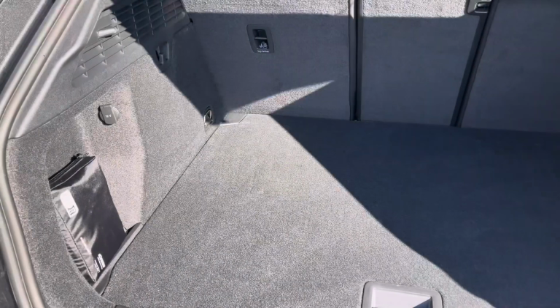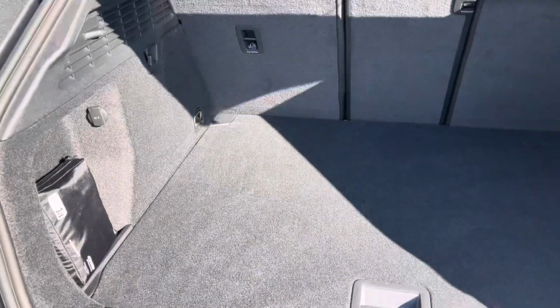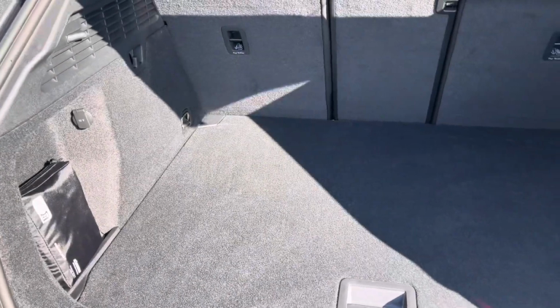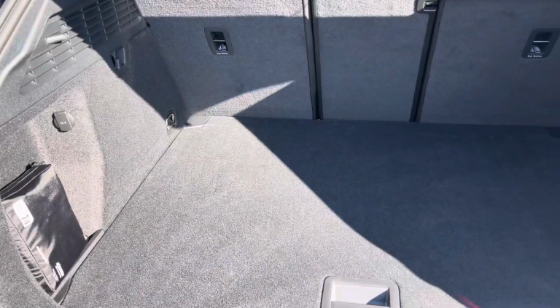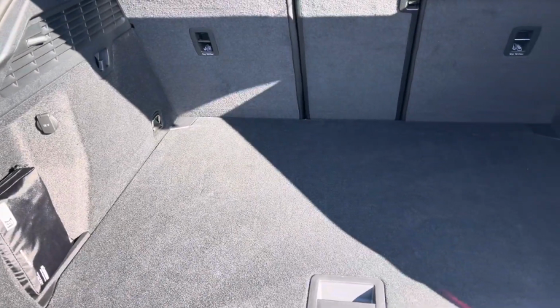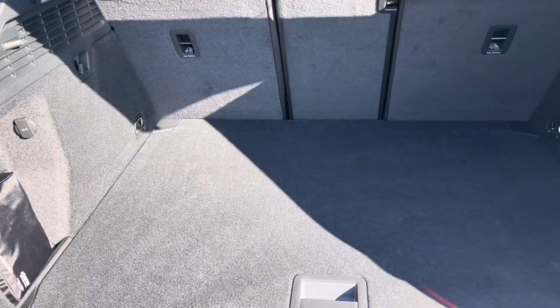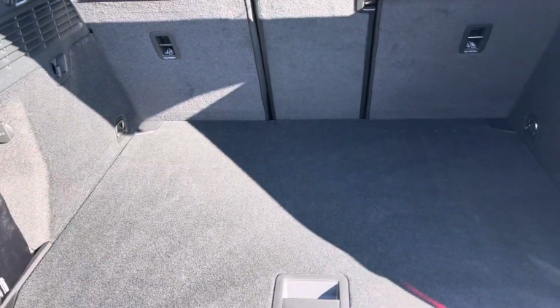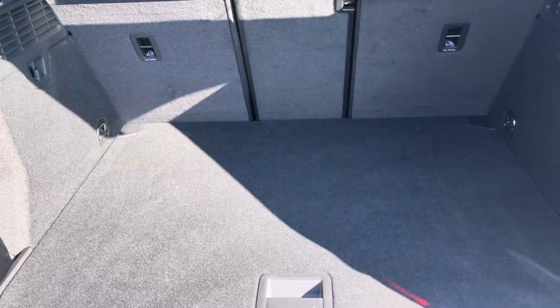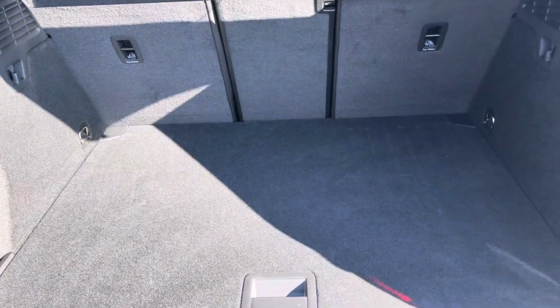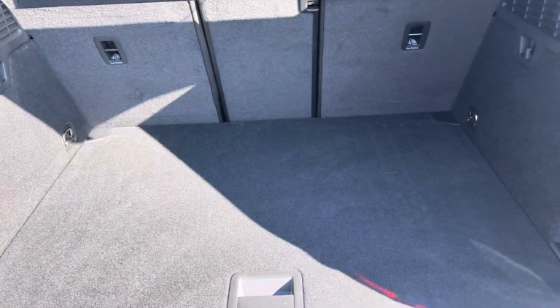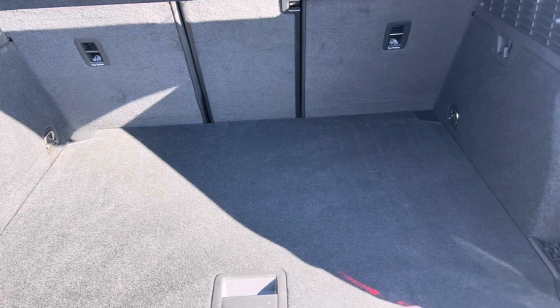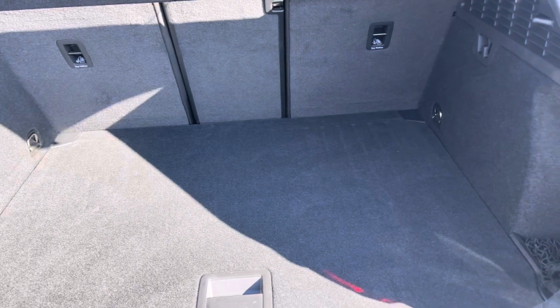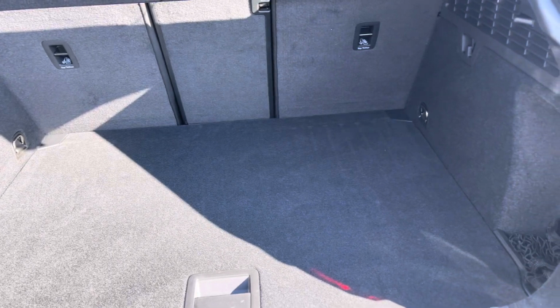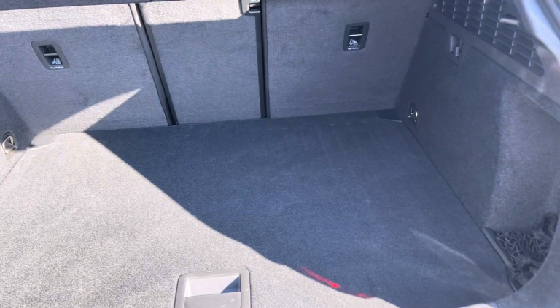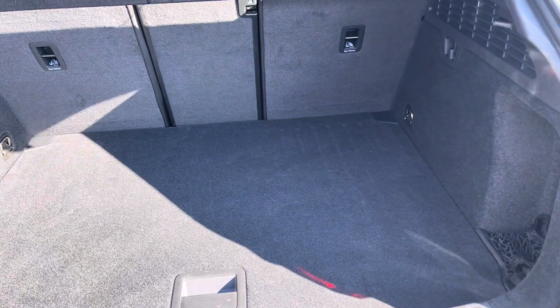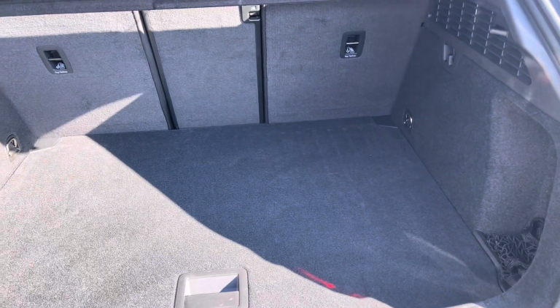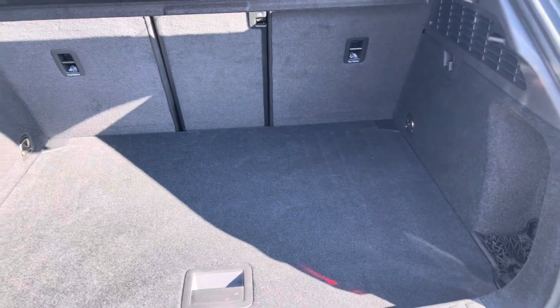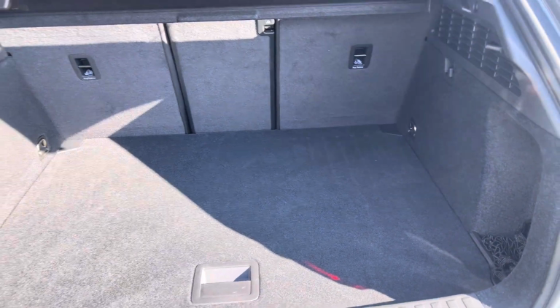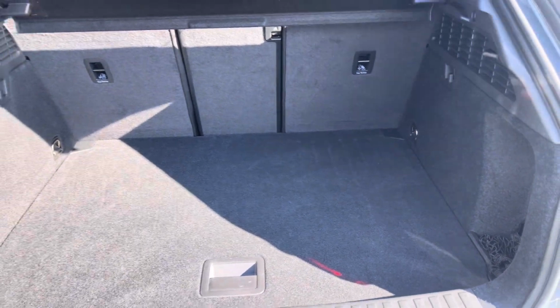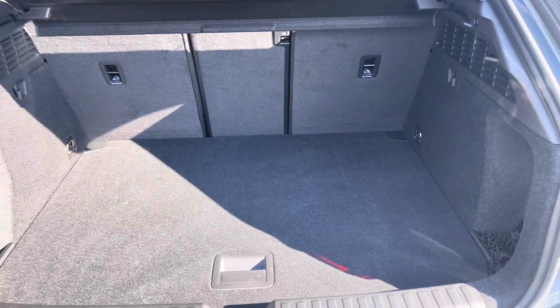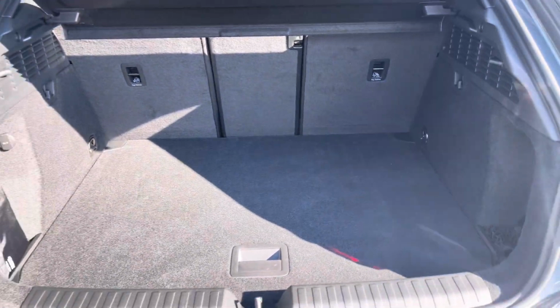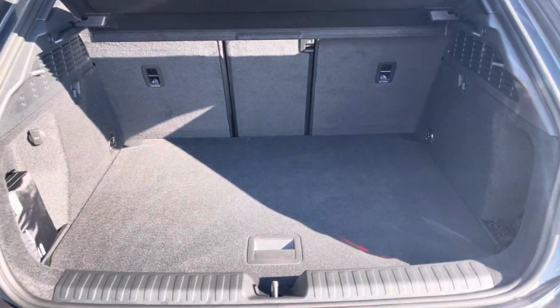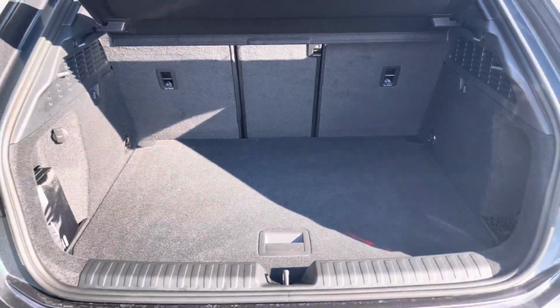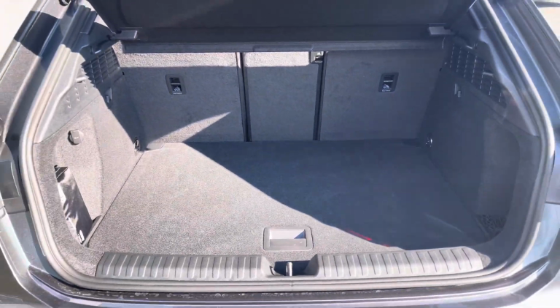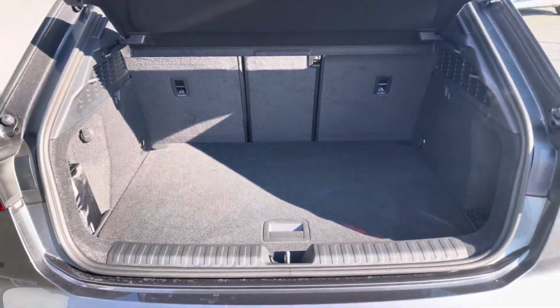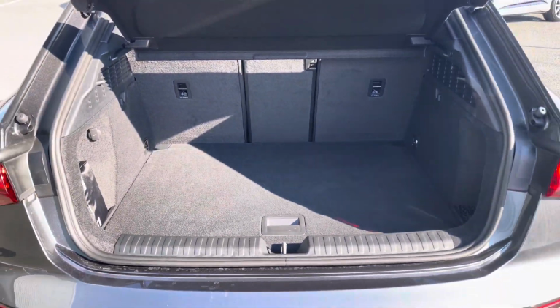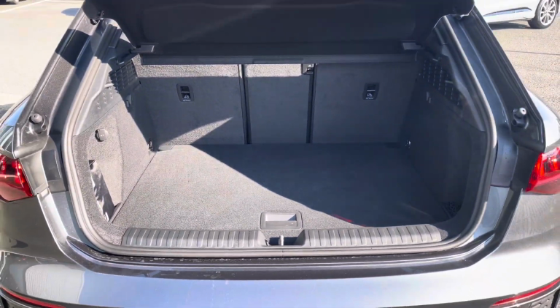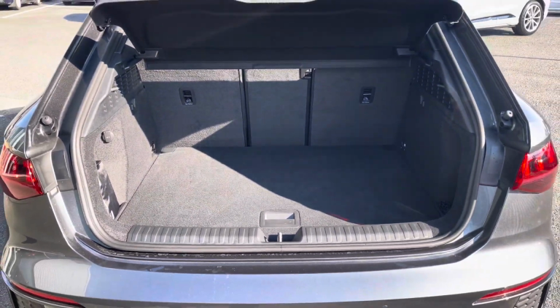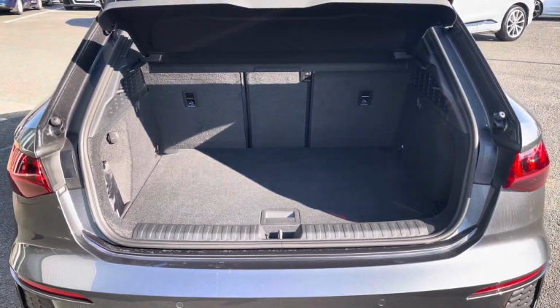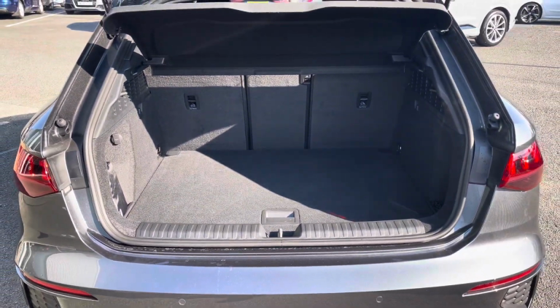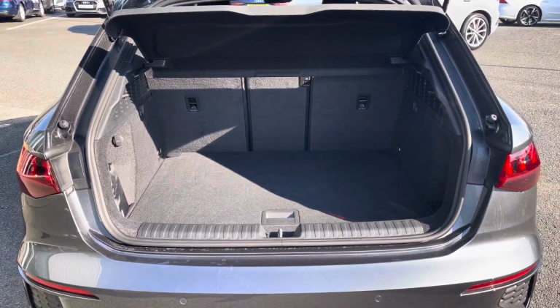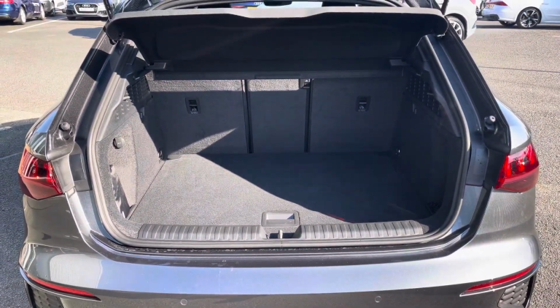This S3 has a very generous boot space for its size, with 325 litres at disposal, making this car very practical as well as one that packs performance.